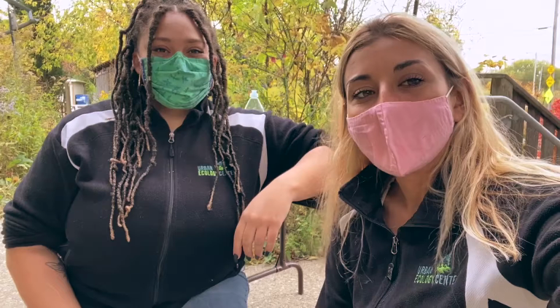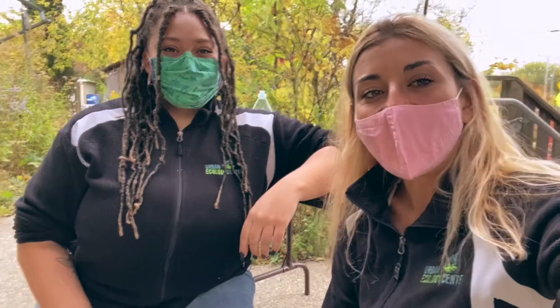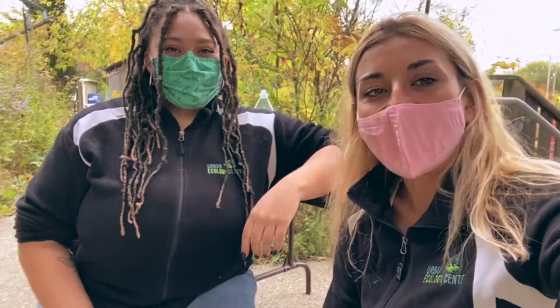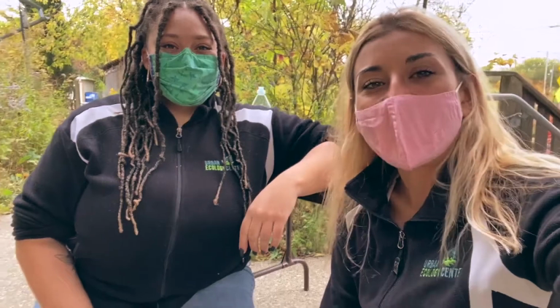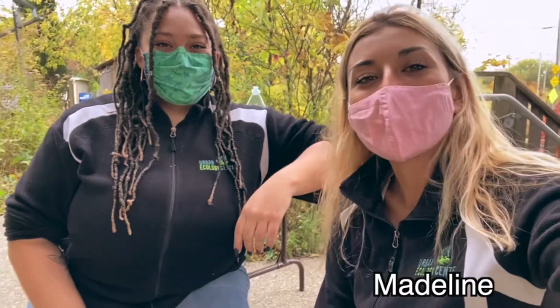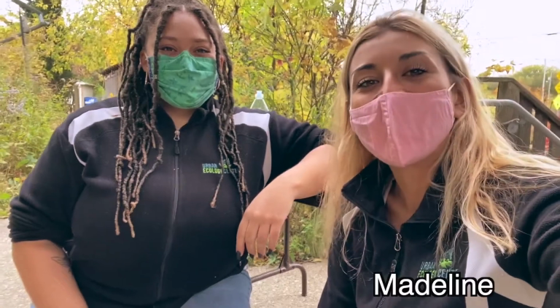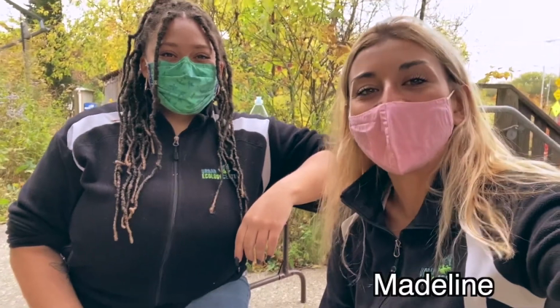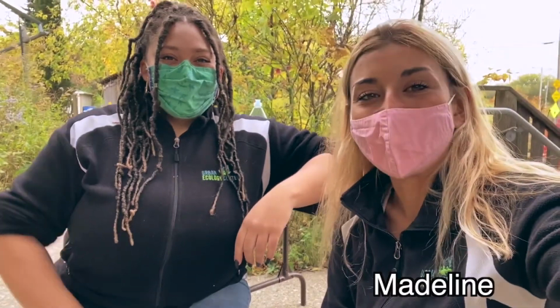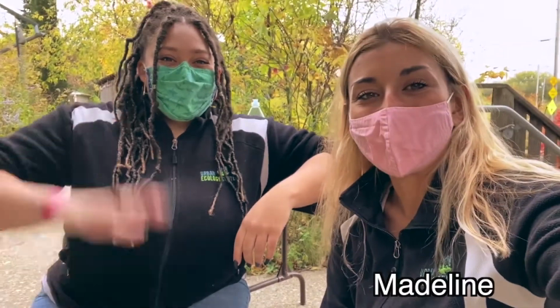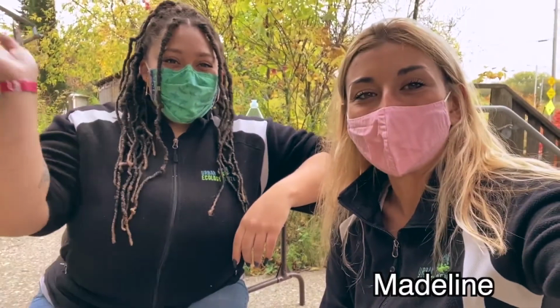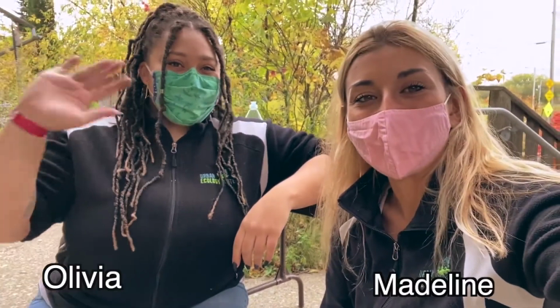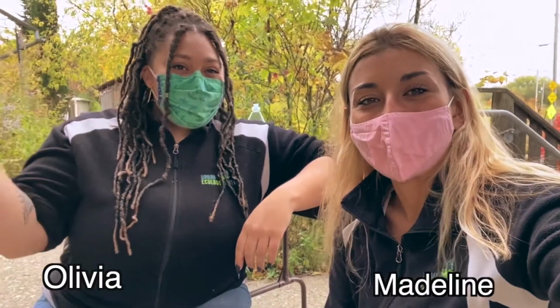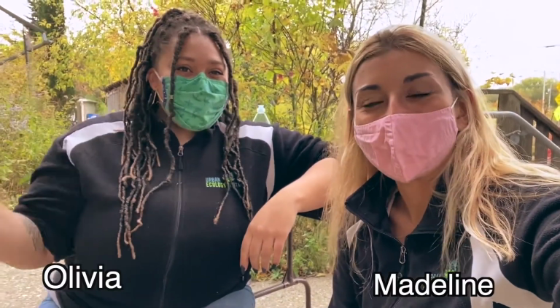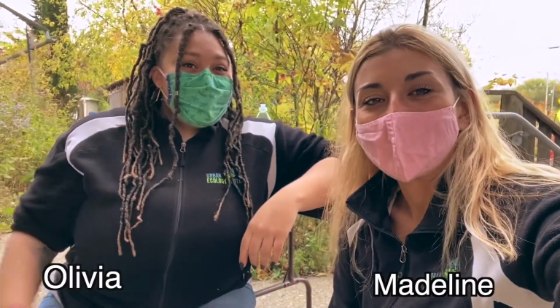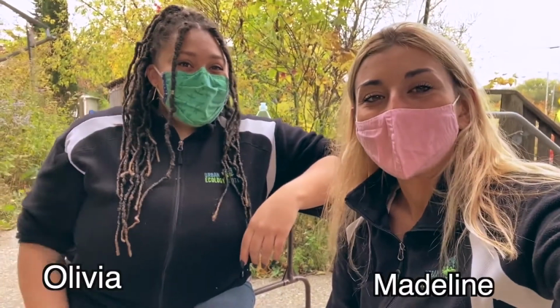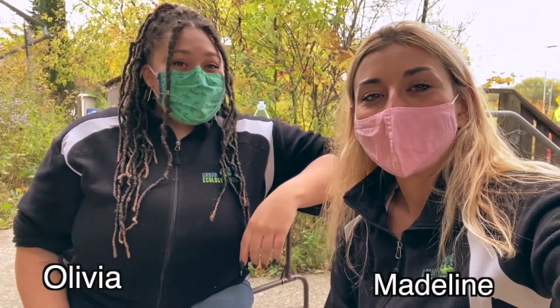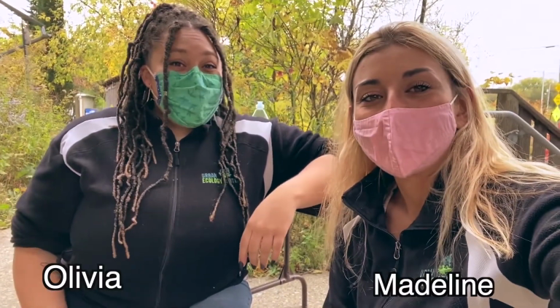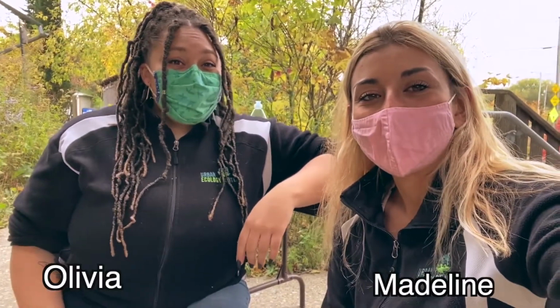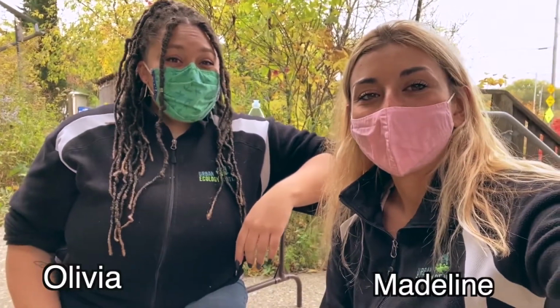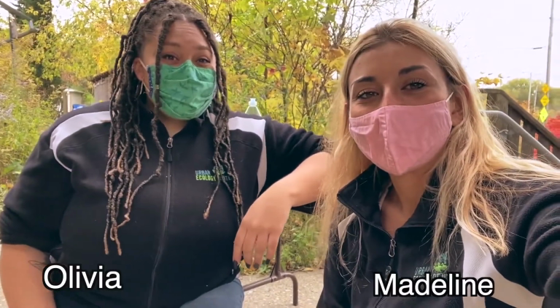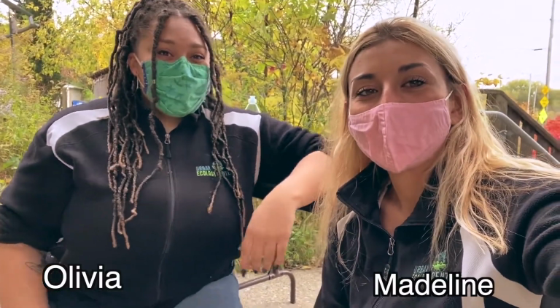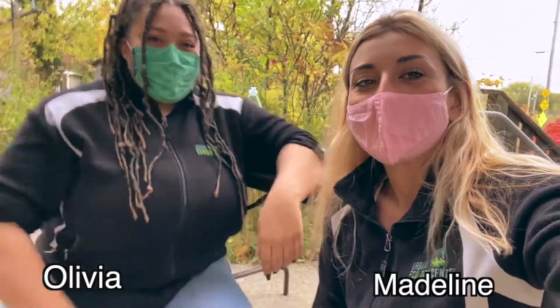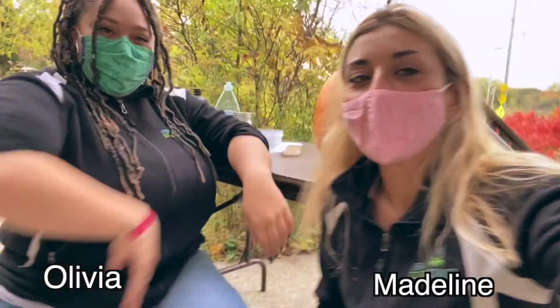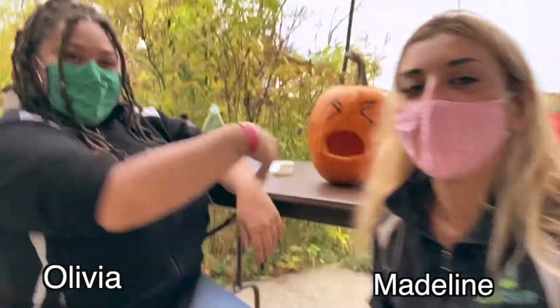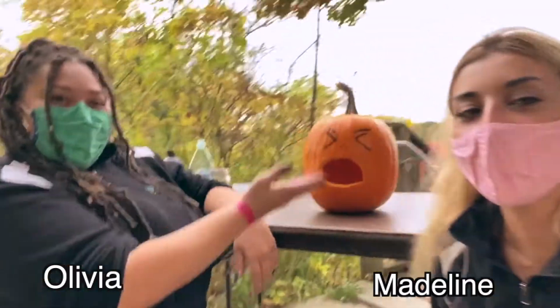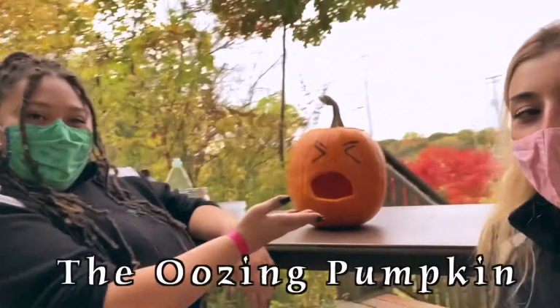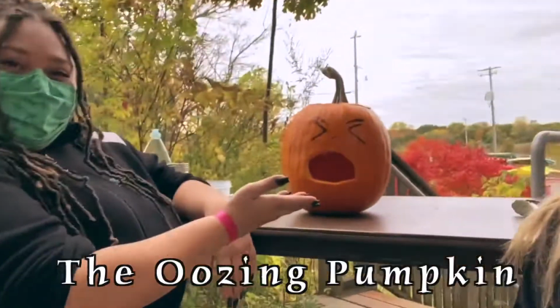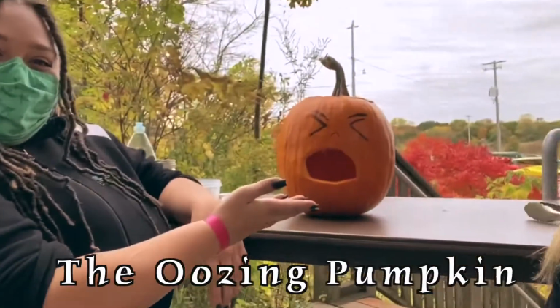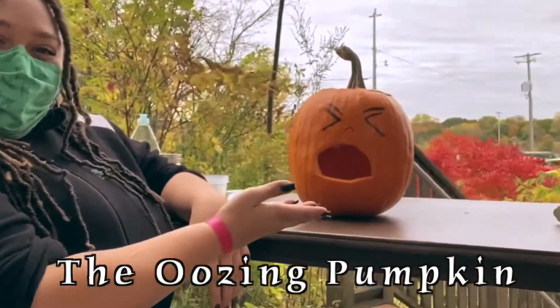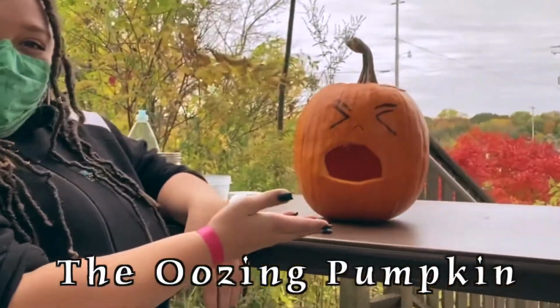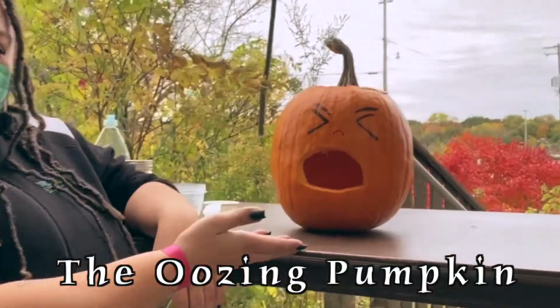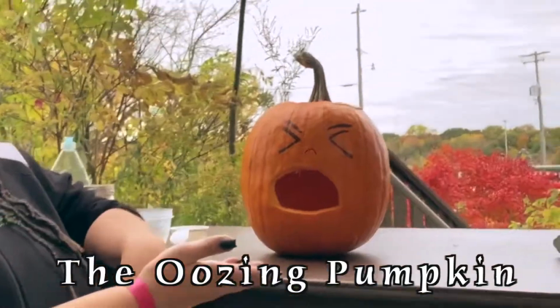Hi, I'm Madeline. And I'm Olivia. And today we'll be doing the oozing pumpkin.